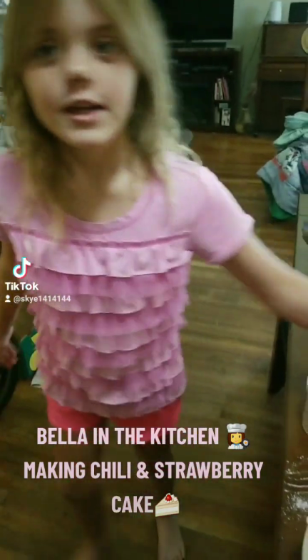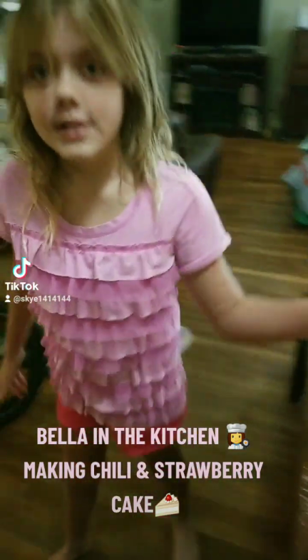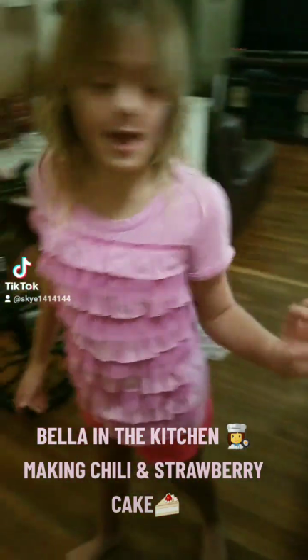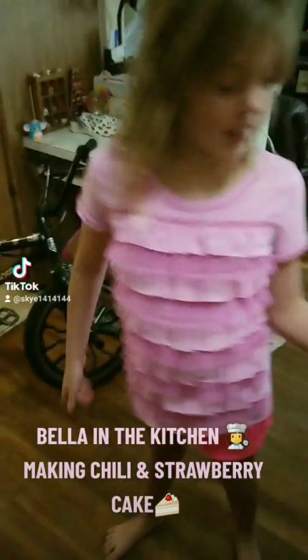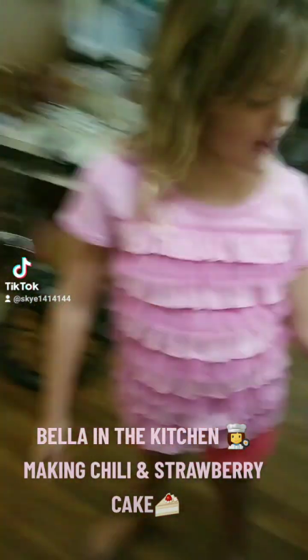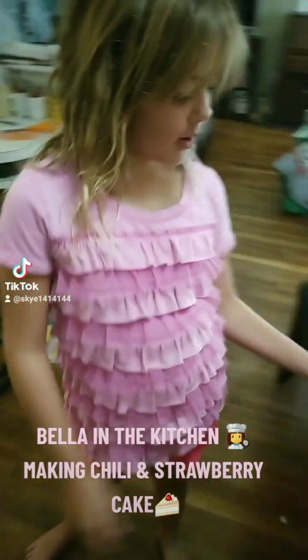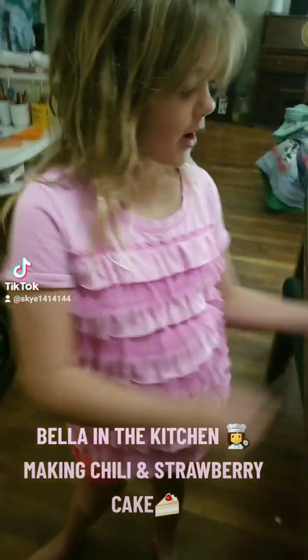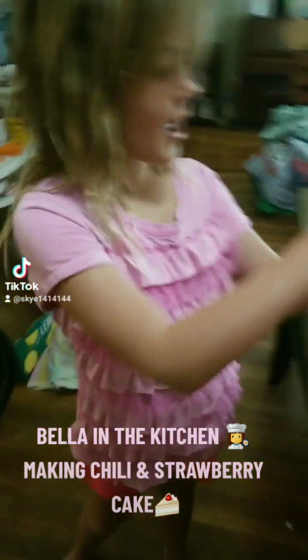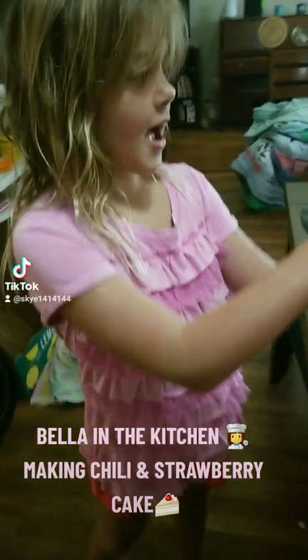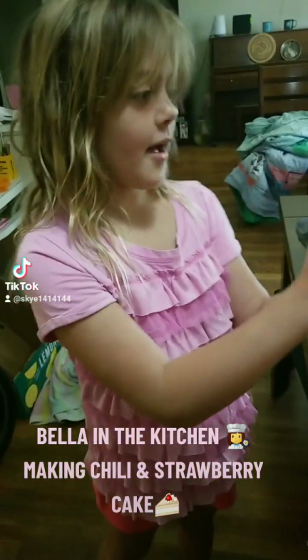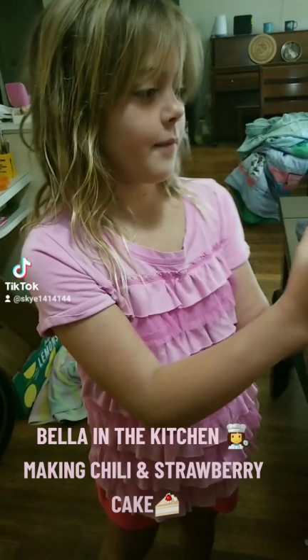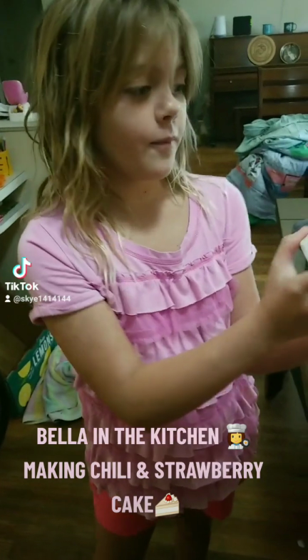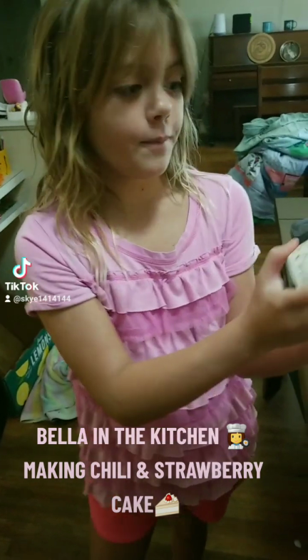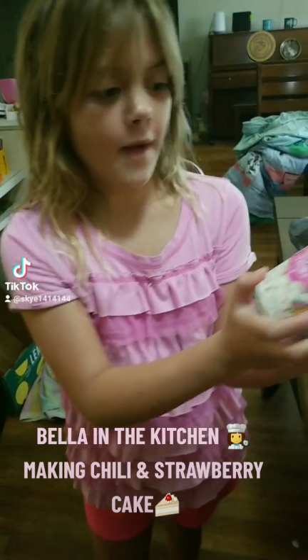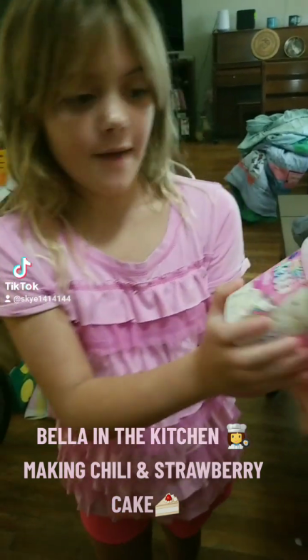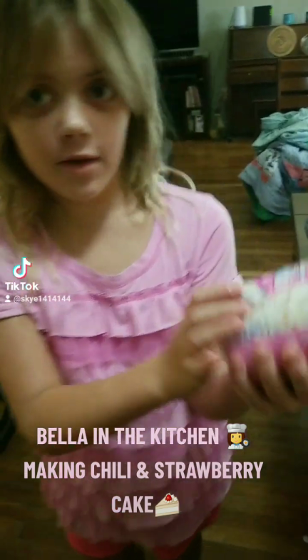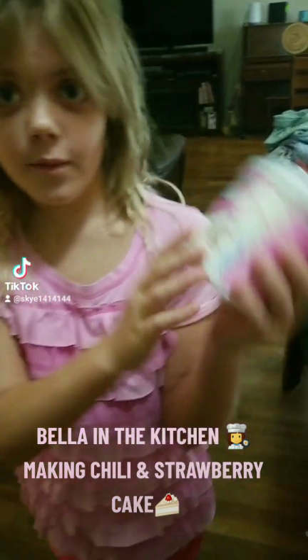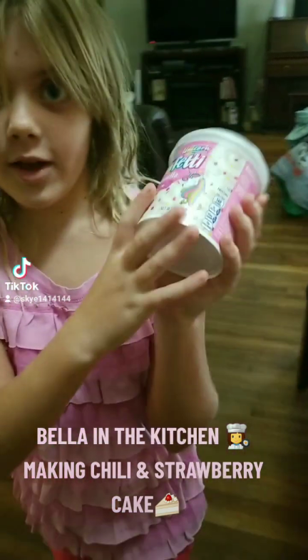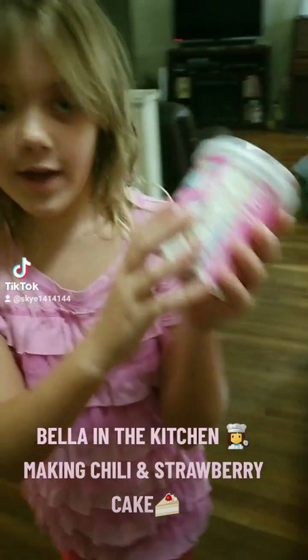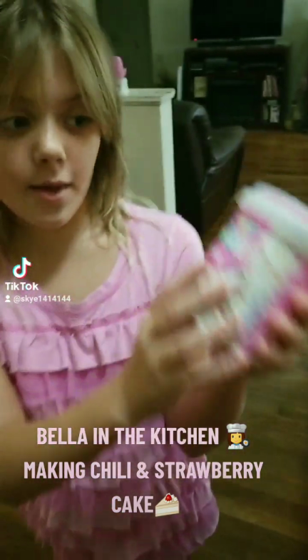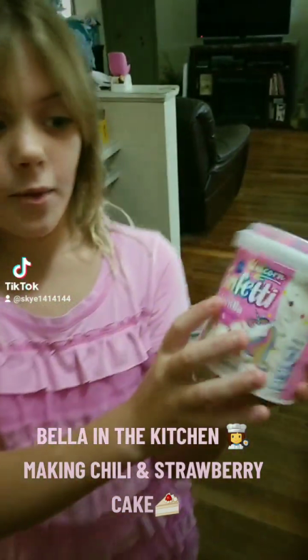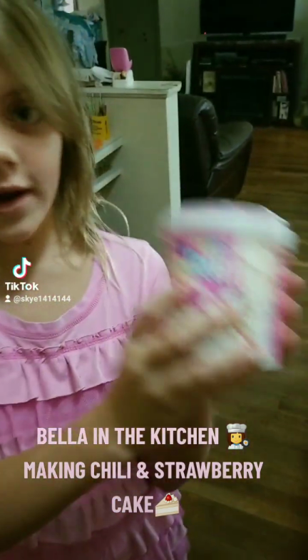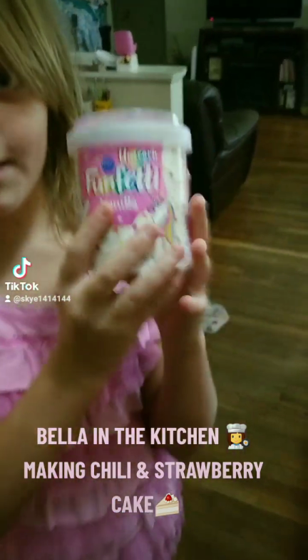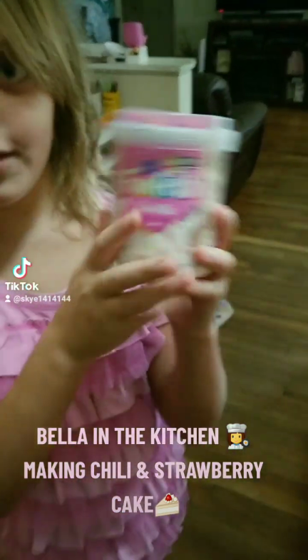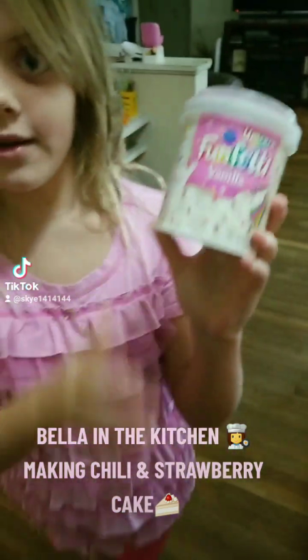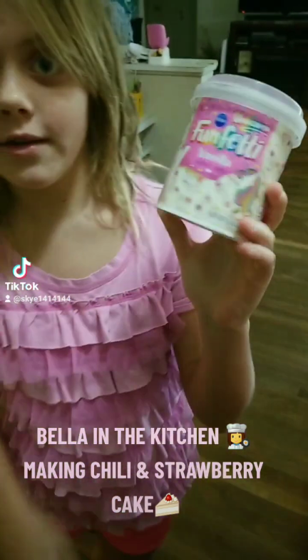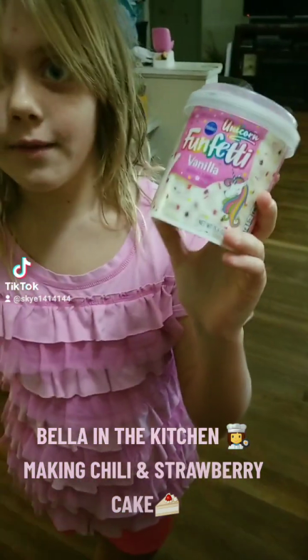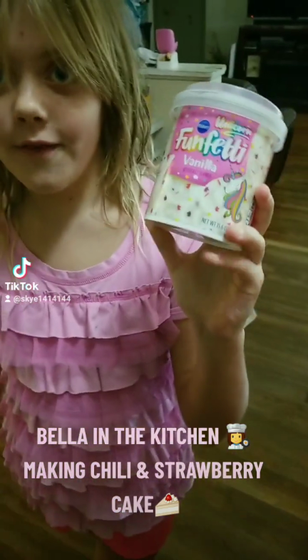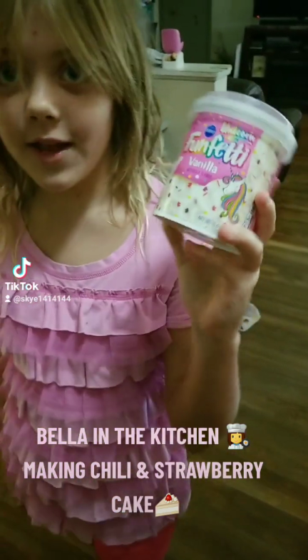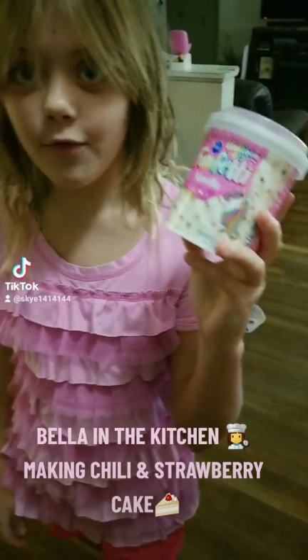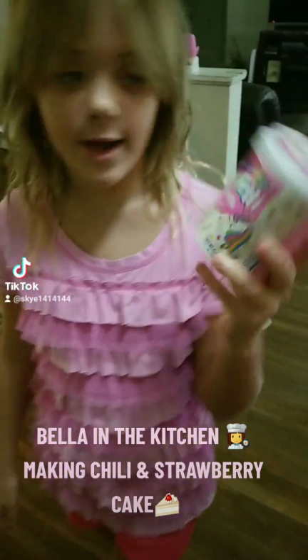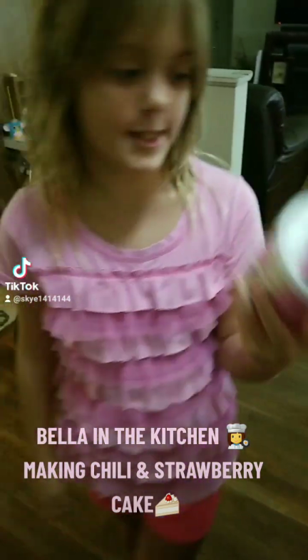And then after we cook it, we're going to put confetti frosting.